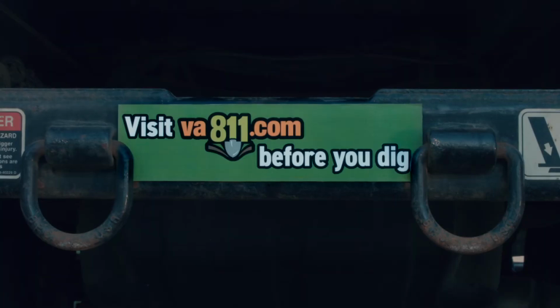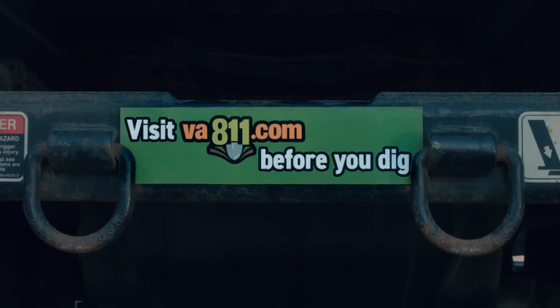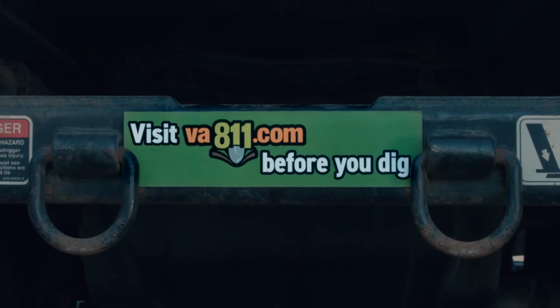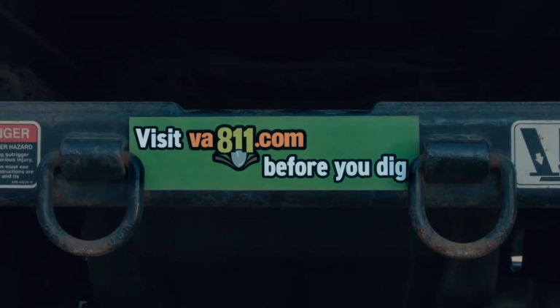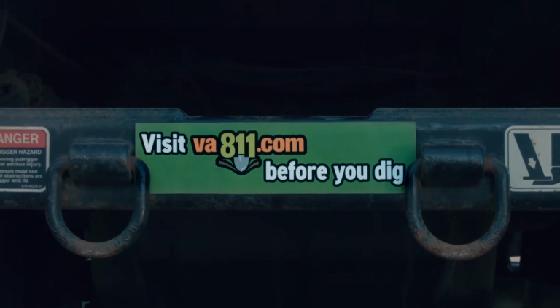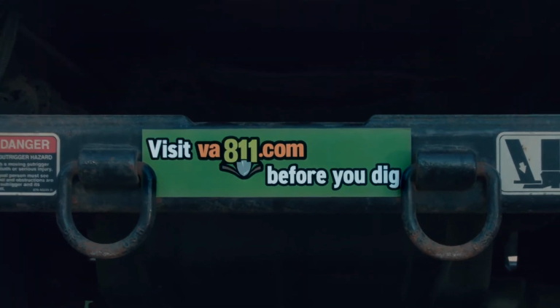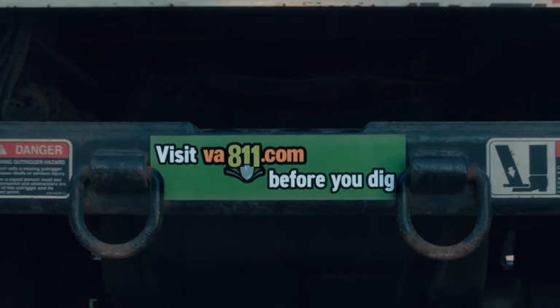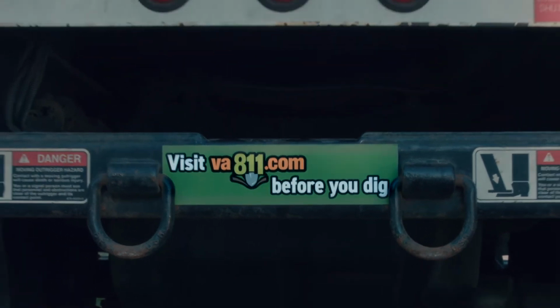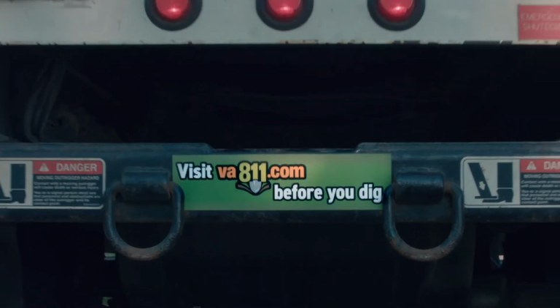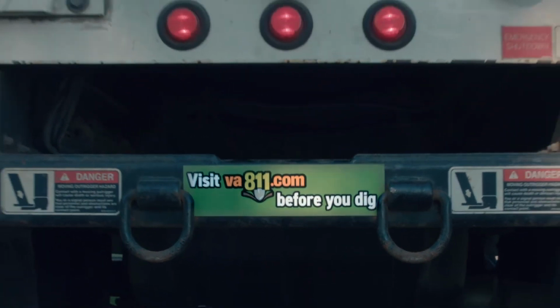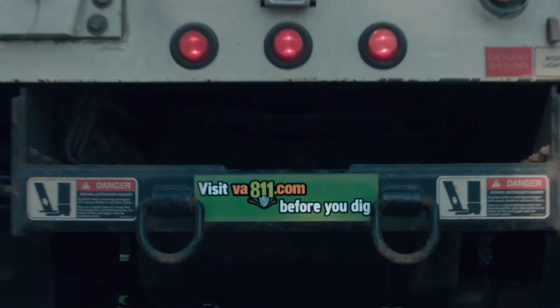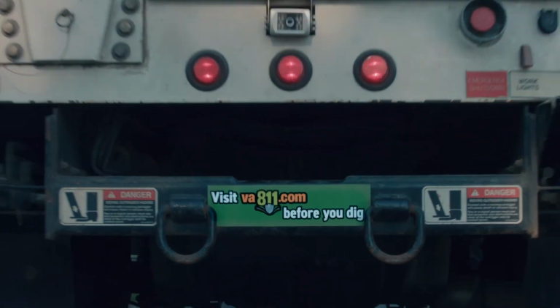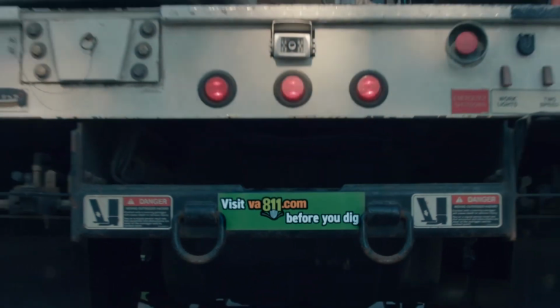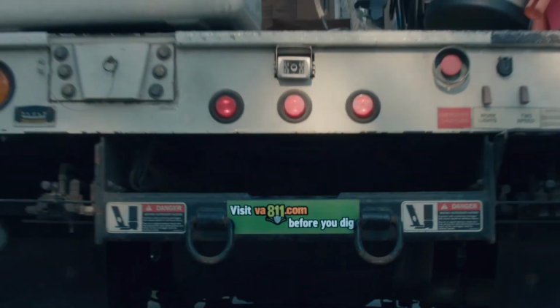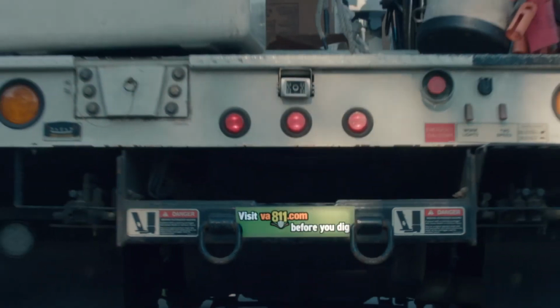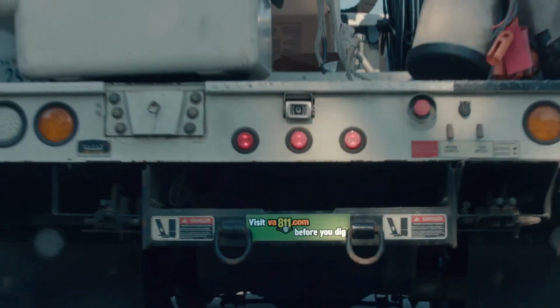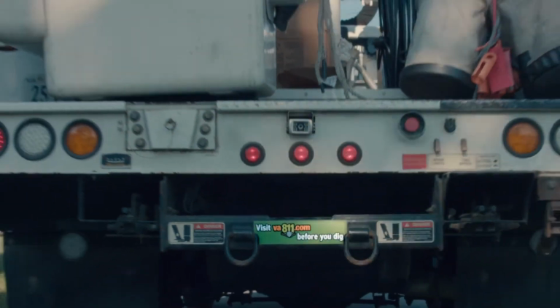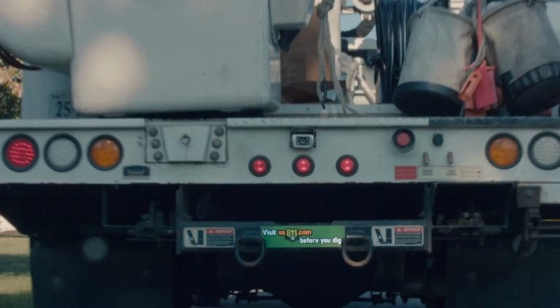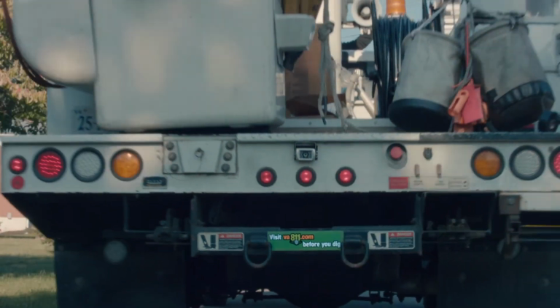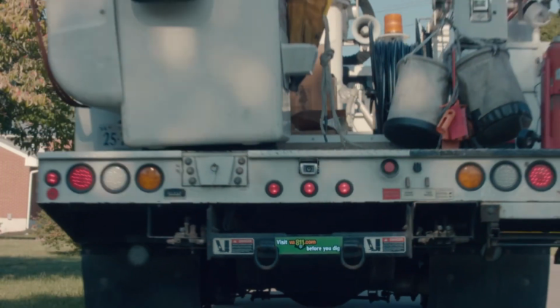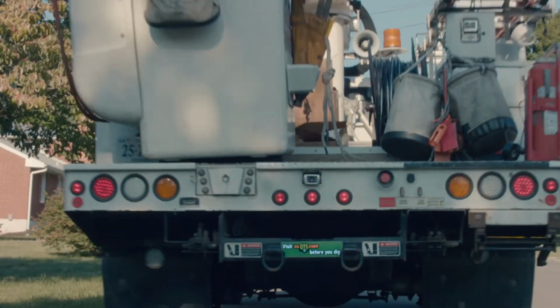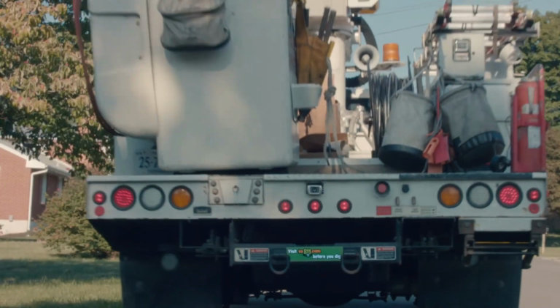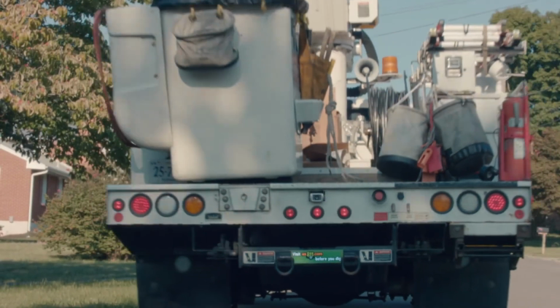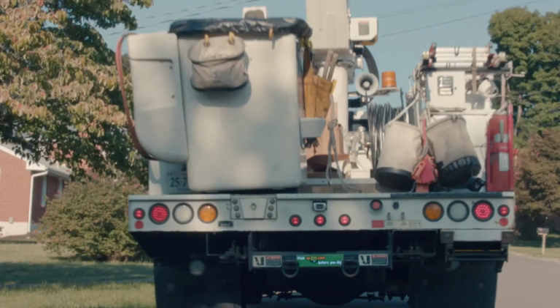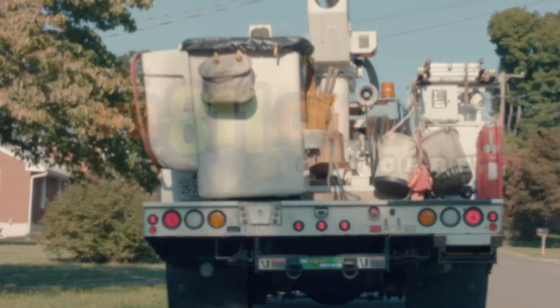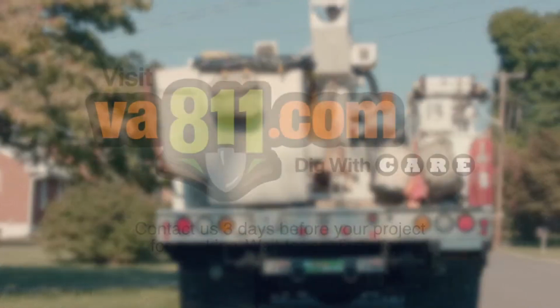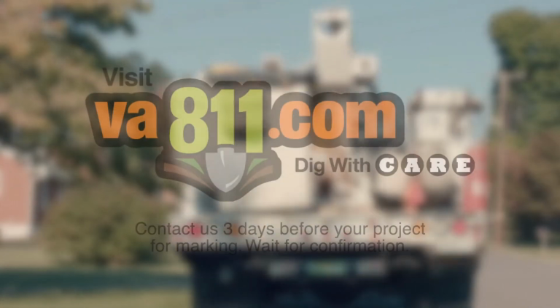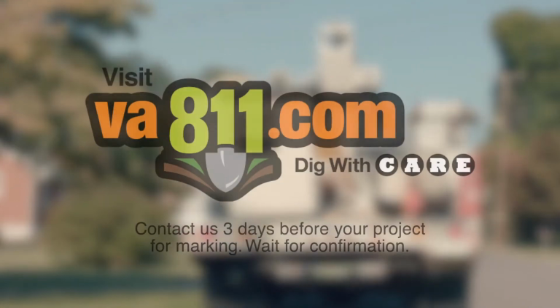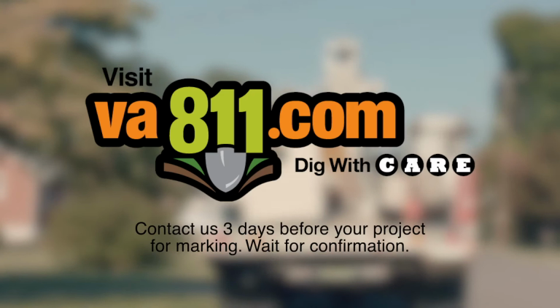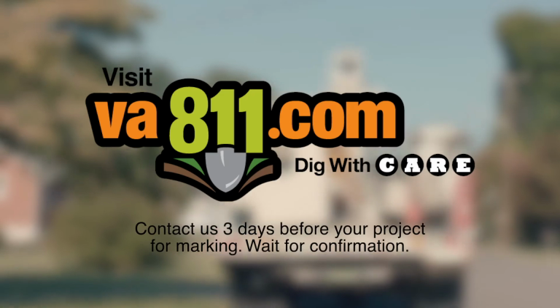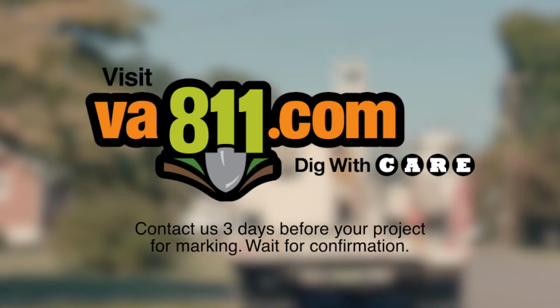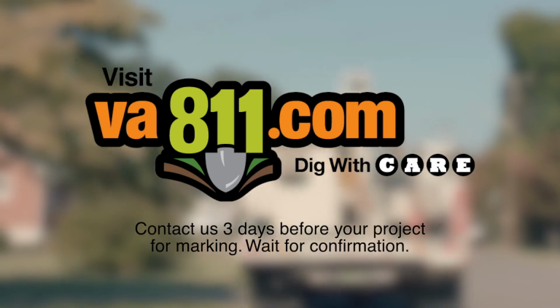Visit VA811 before you dig. It's the key to keeping your utilities safe.